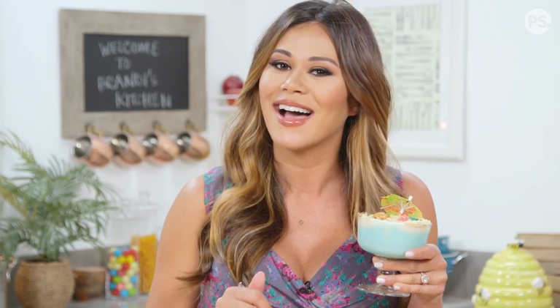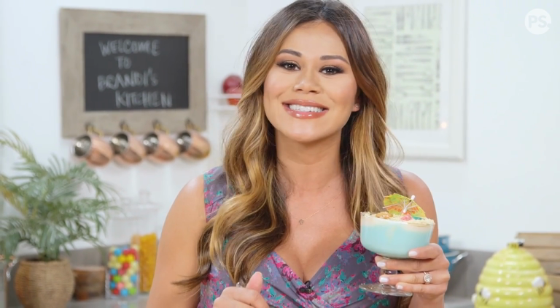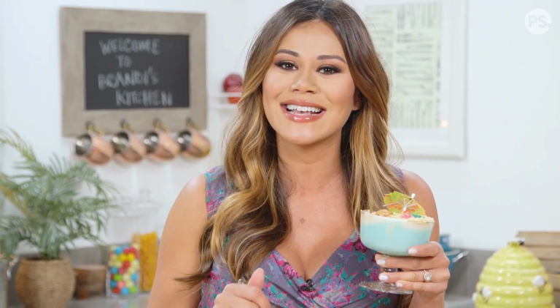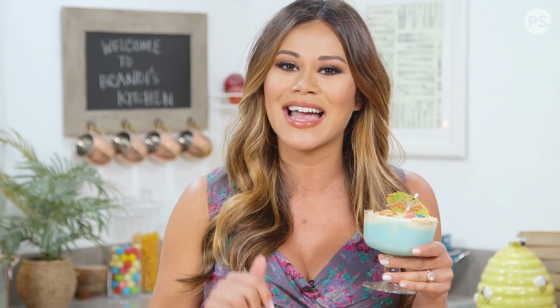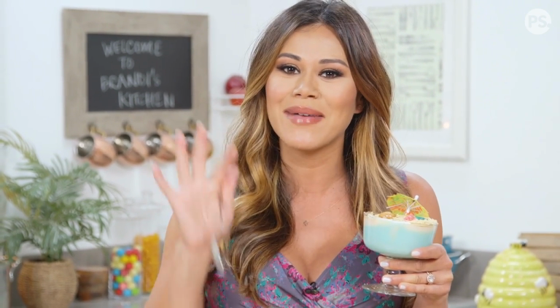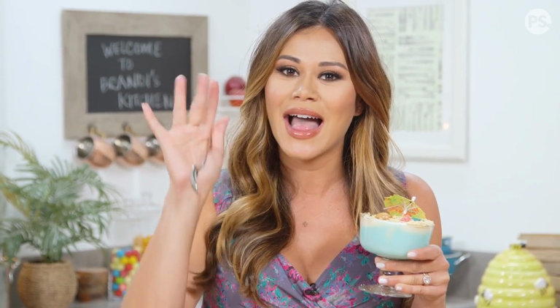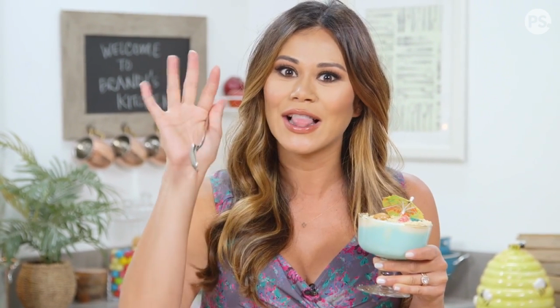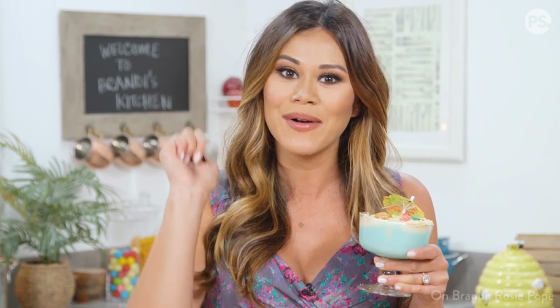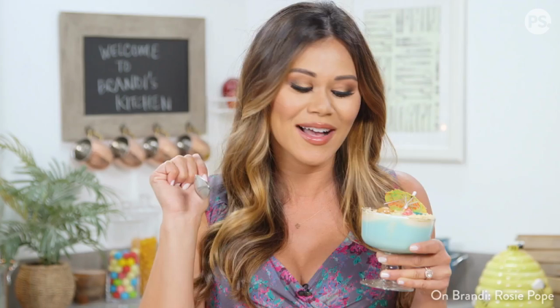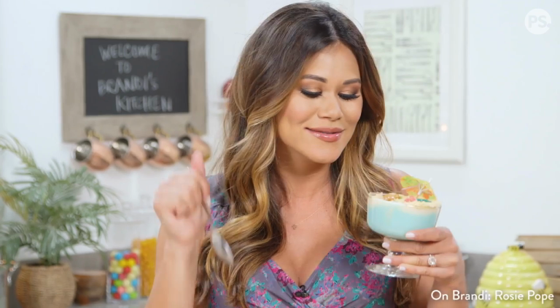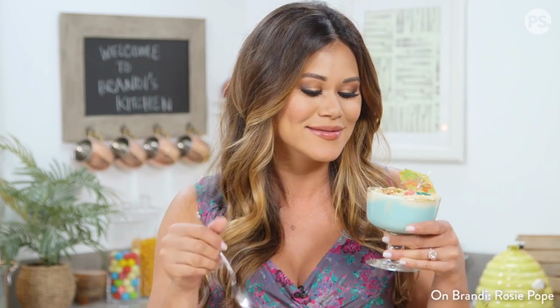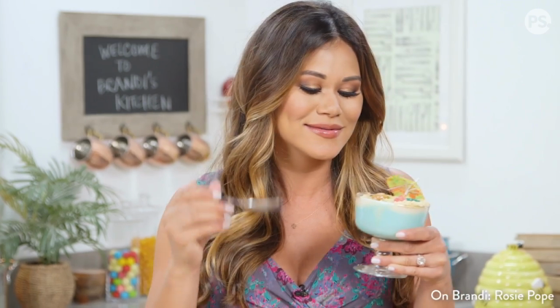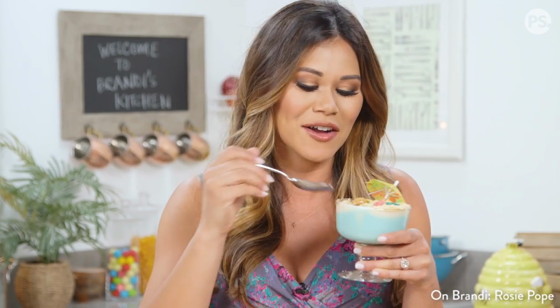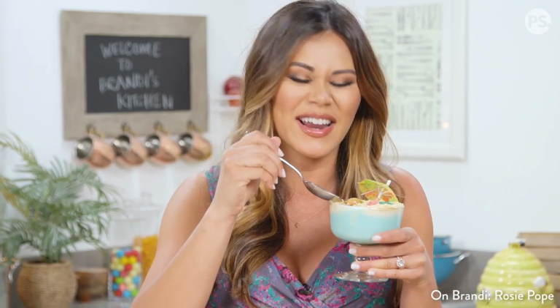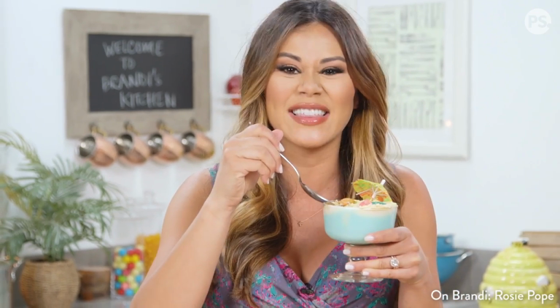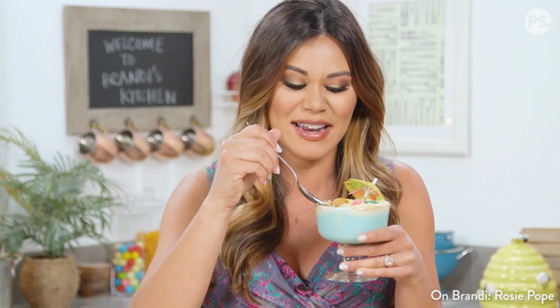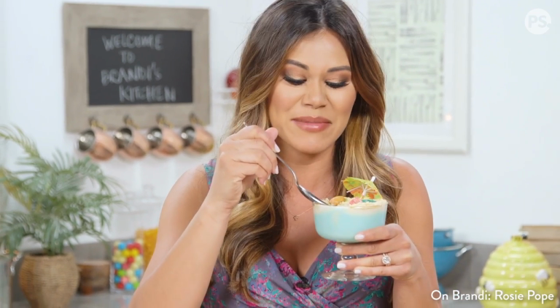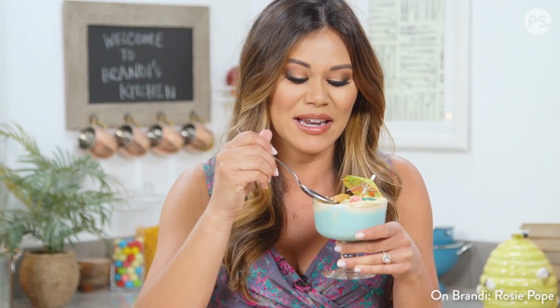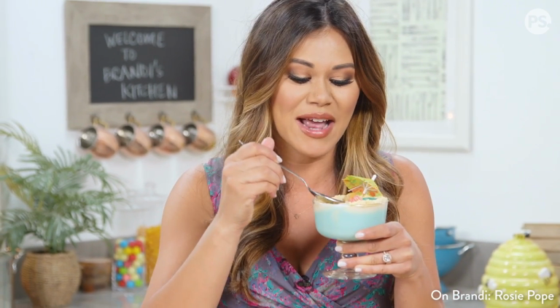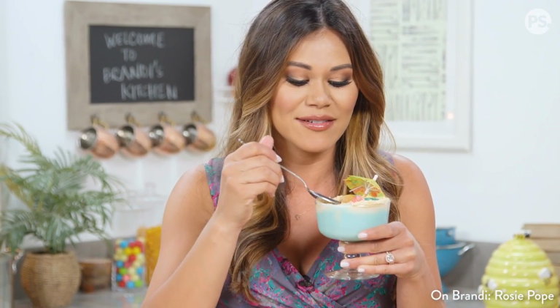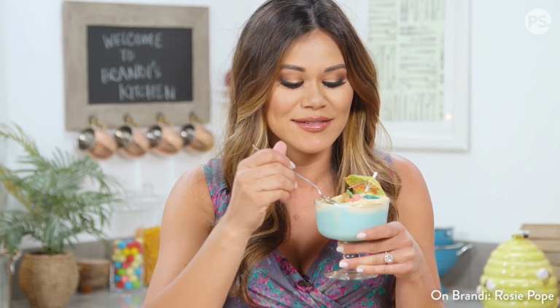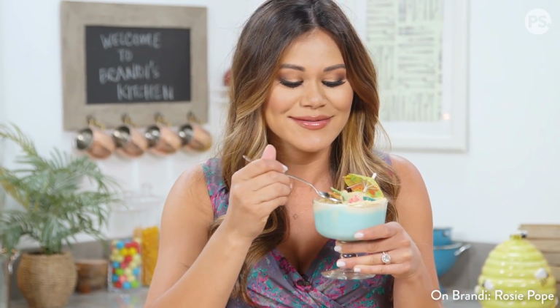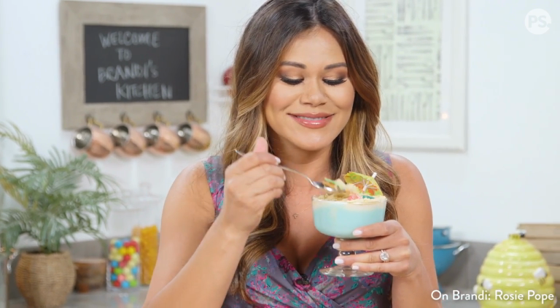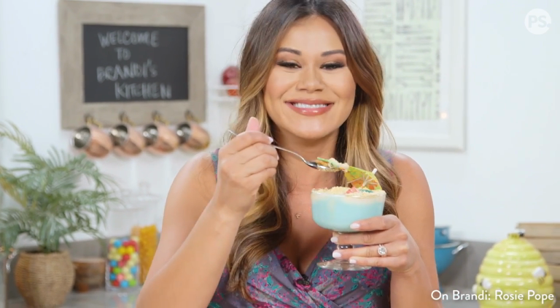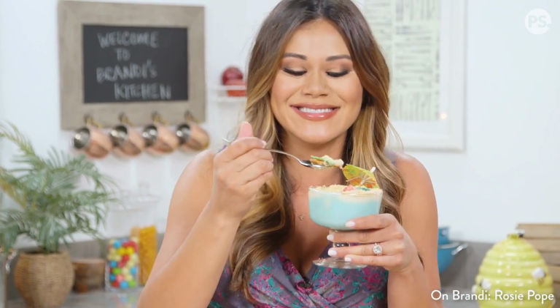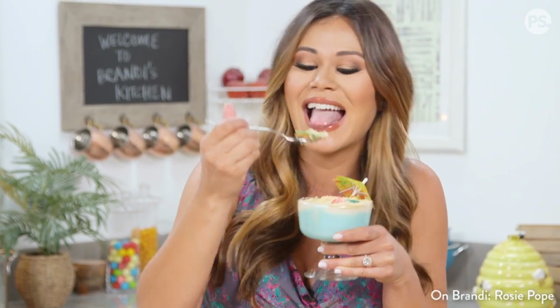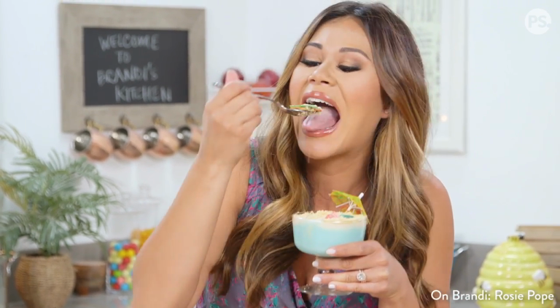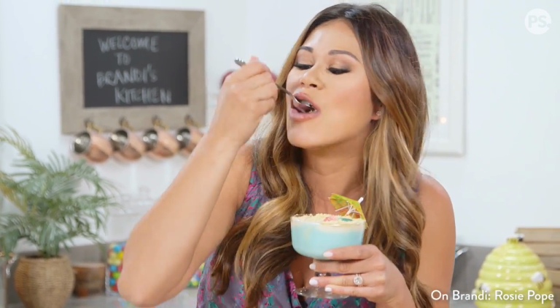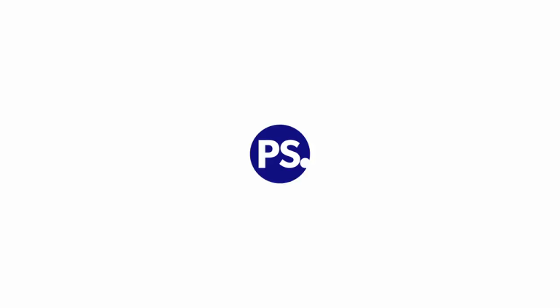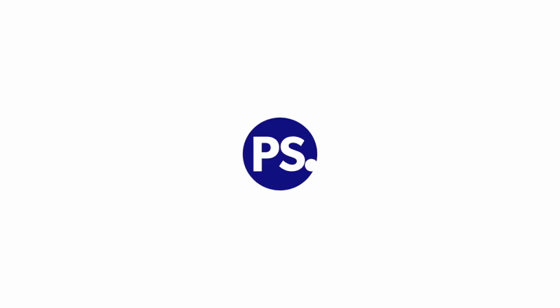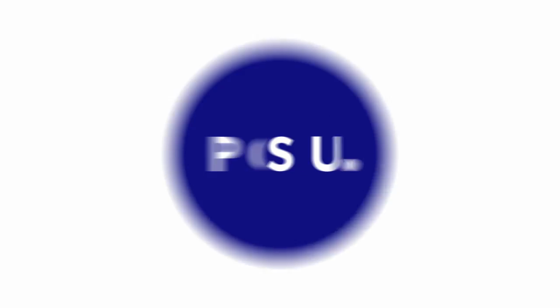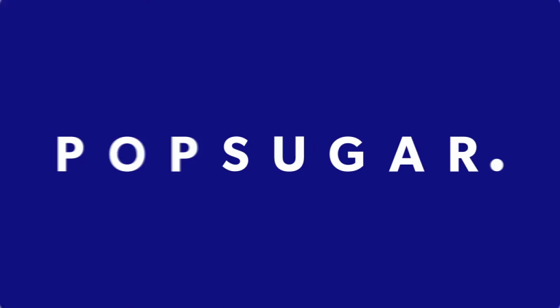As always, give us a thumbs up and subscribe to PopSugar Food. I'll see you next time. Aloha. All right, I lied — I'm going to eat them now. Bye!